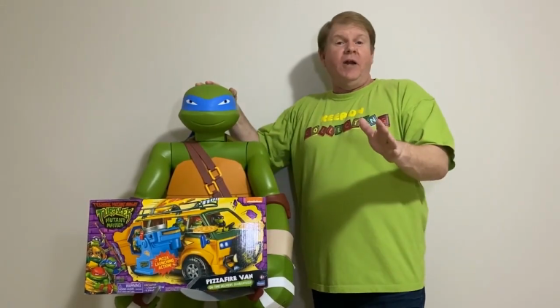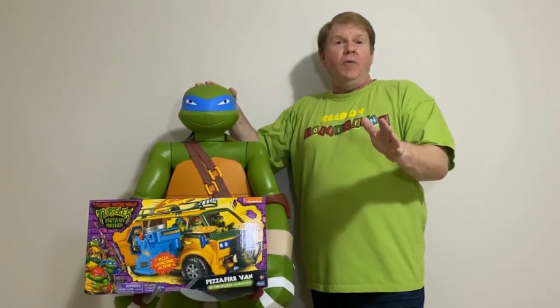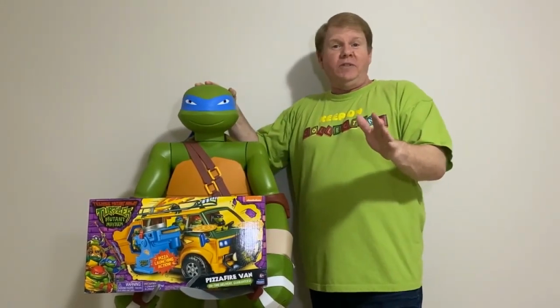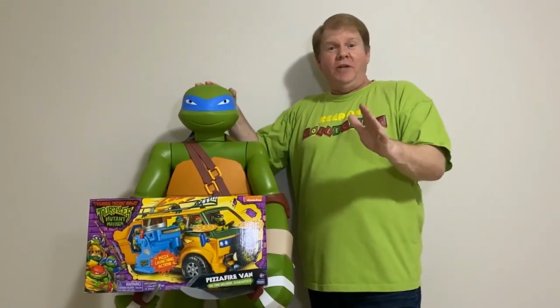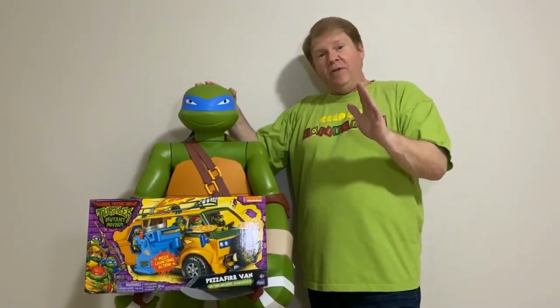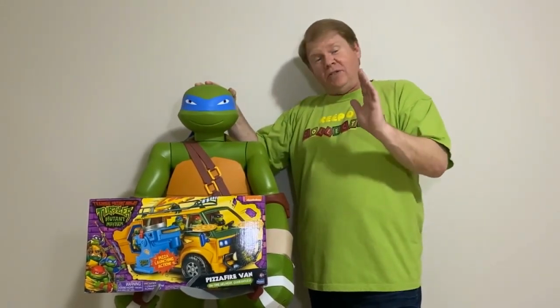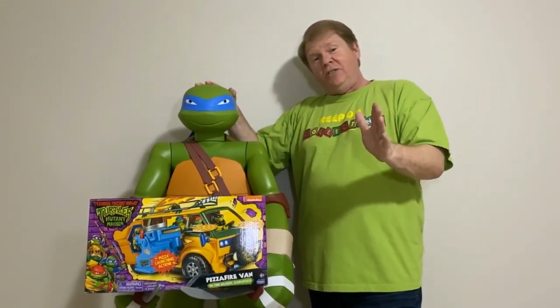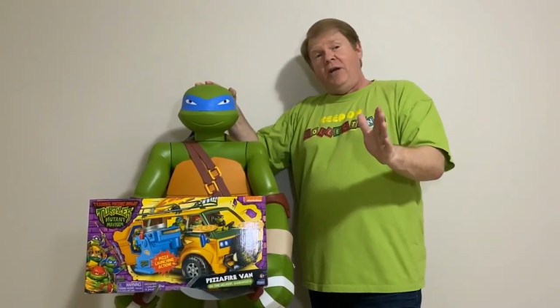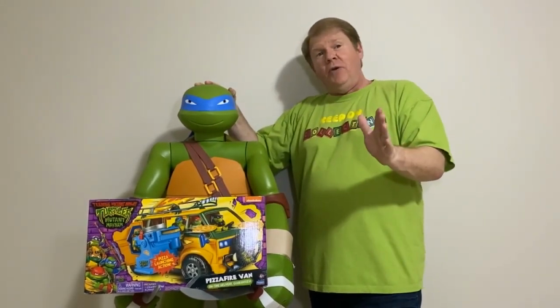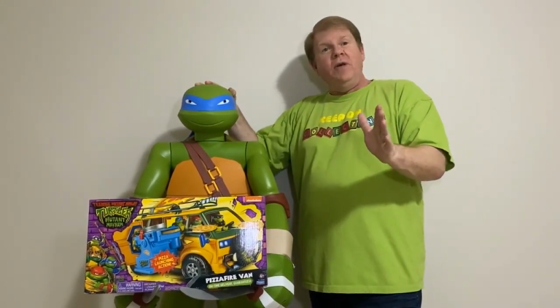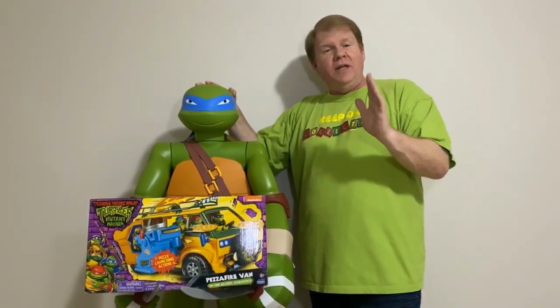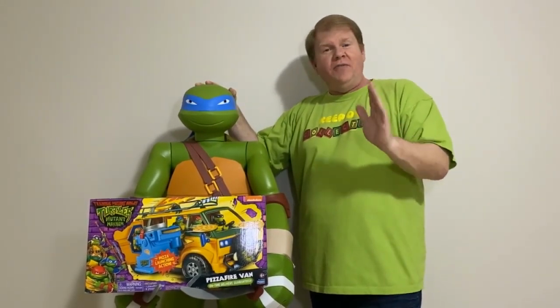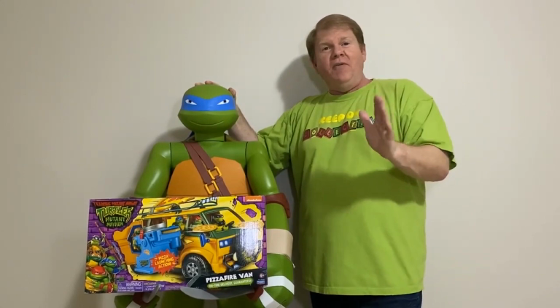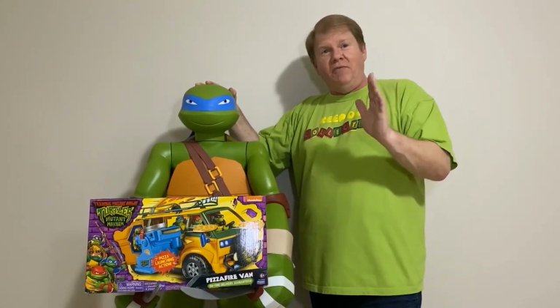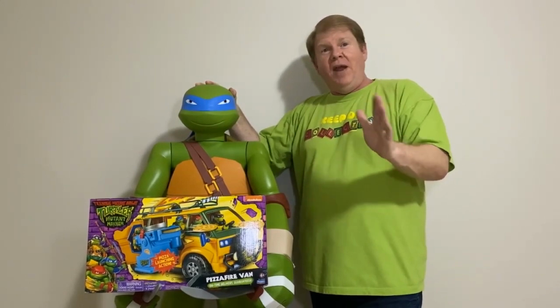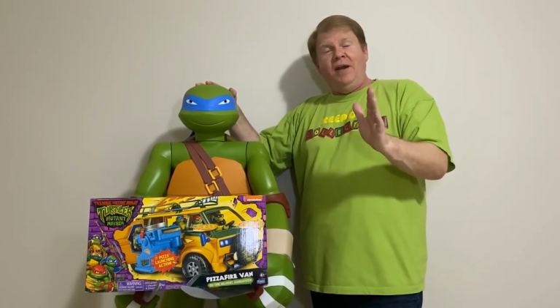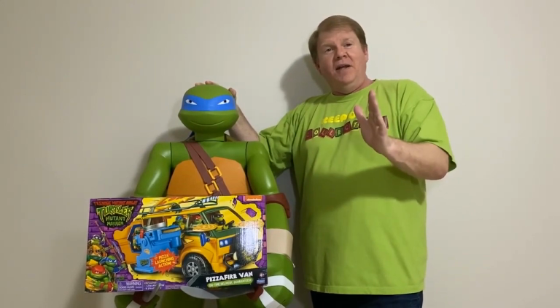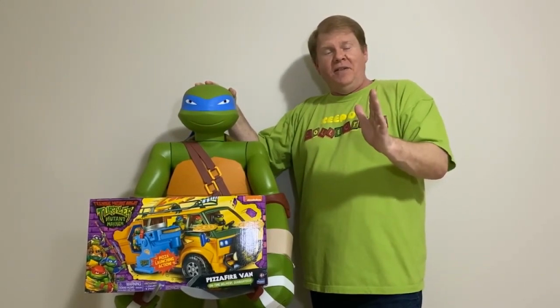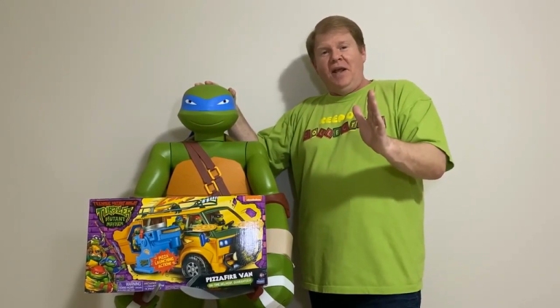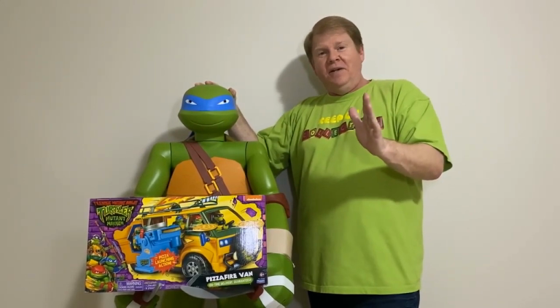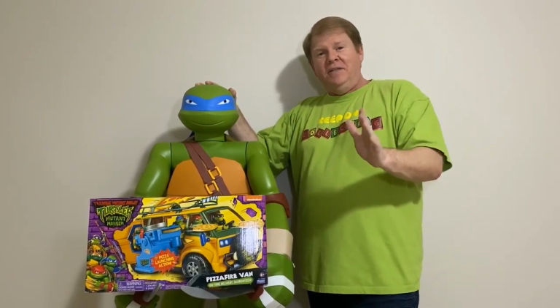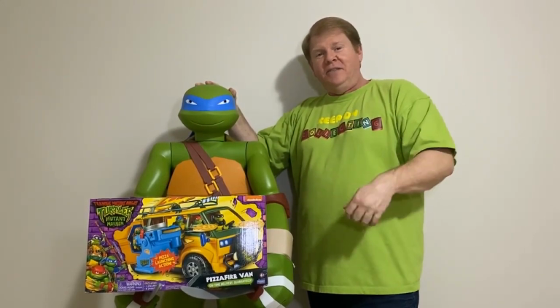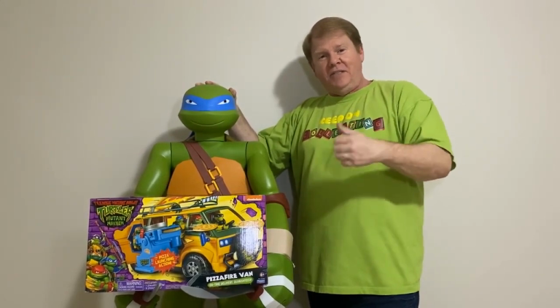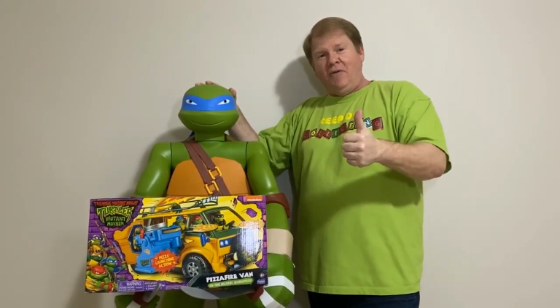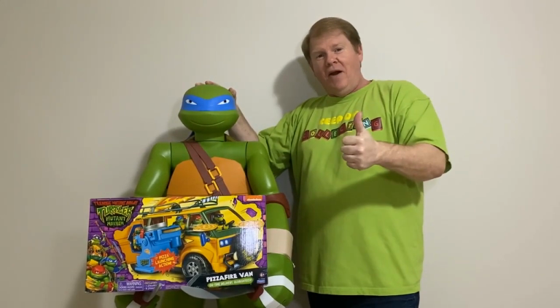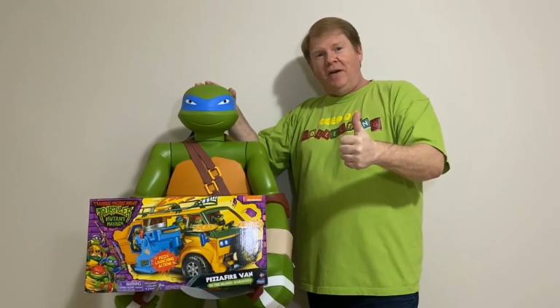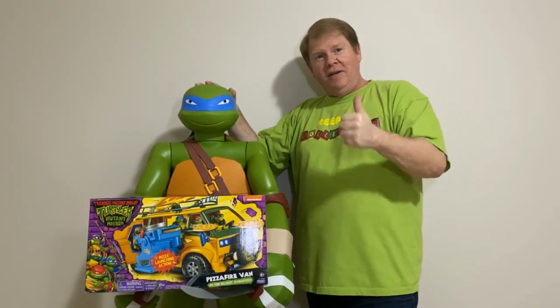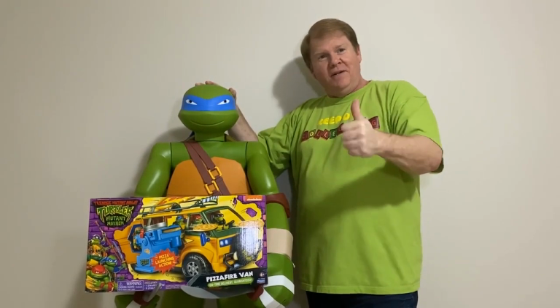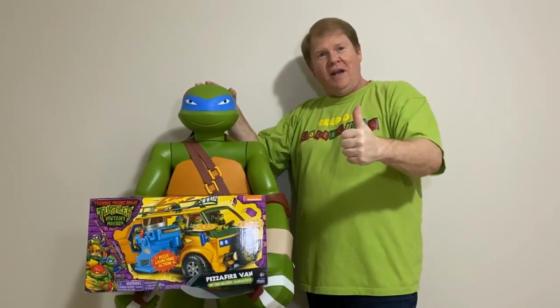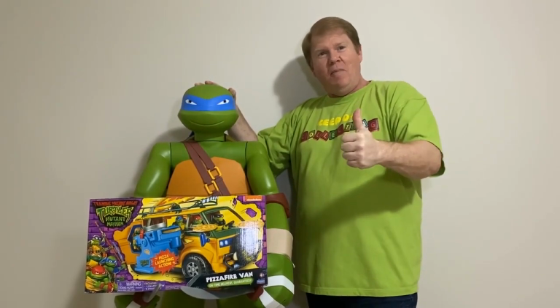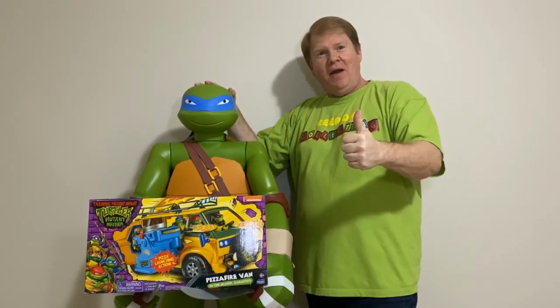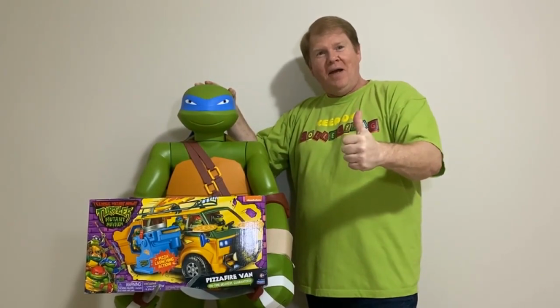Leonardo is going to show you his favourite van at the end, so stick around and Cowabunga!